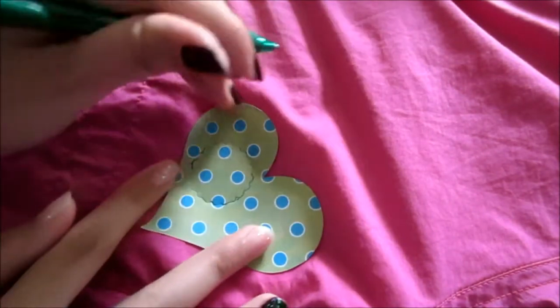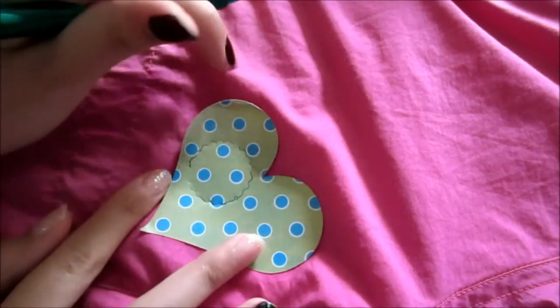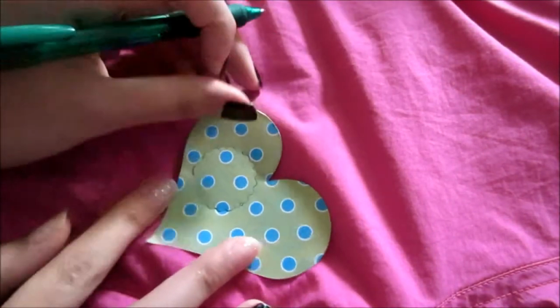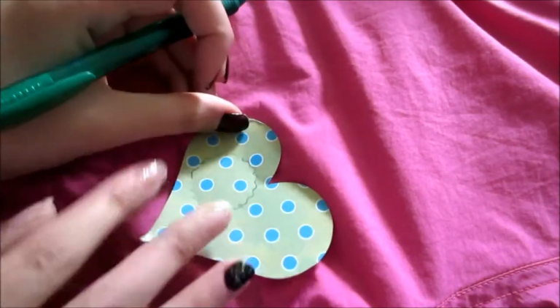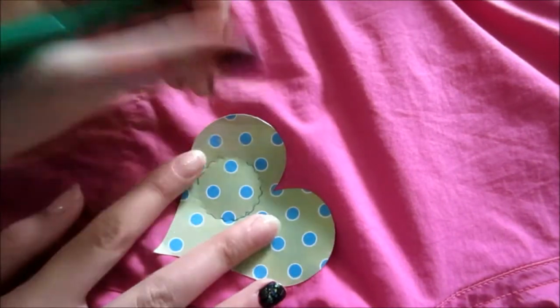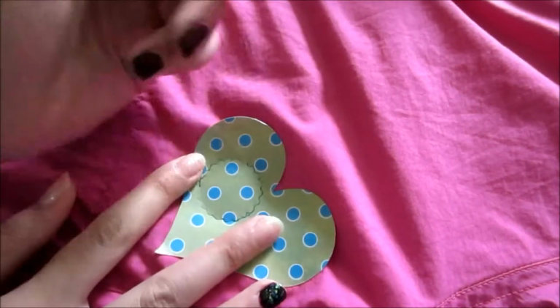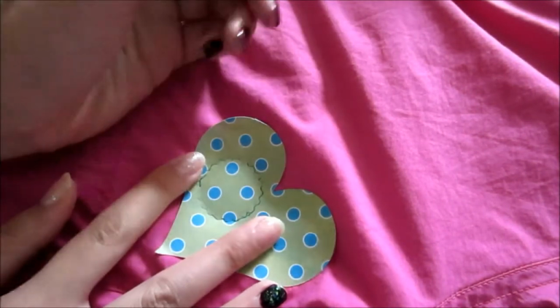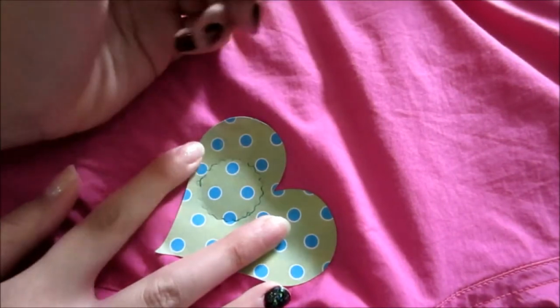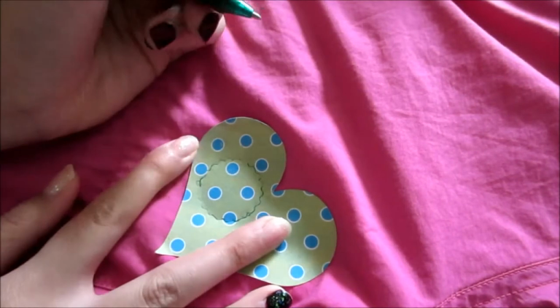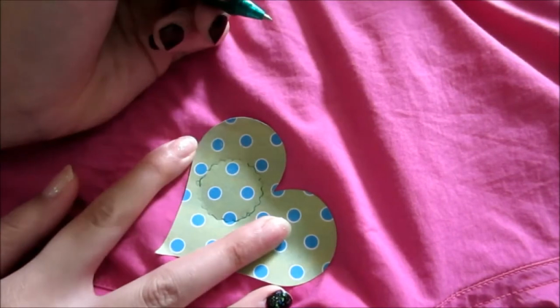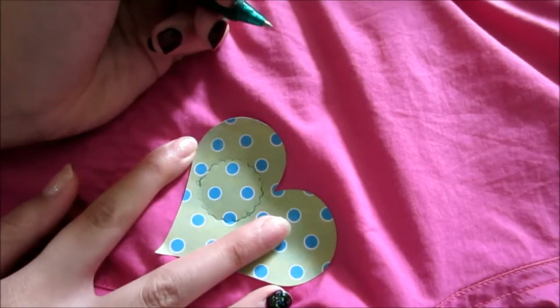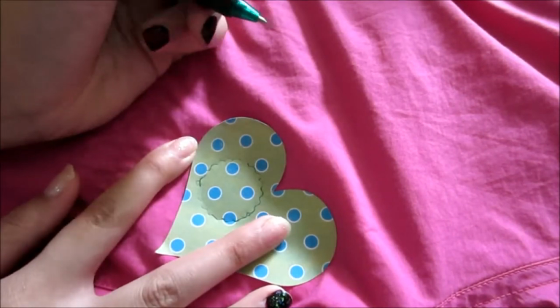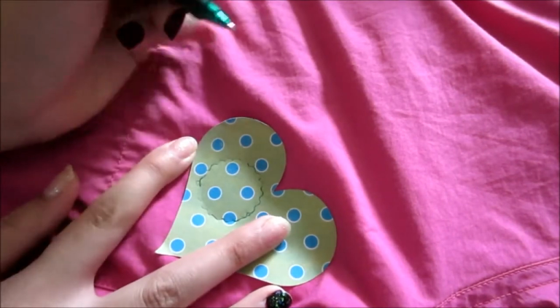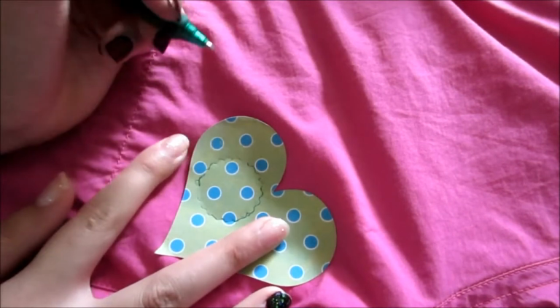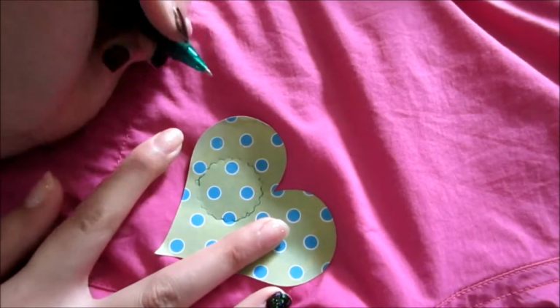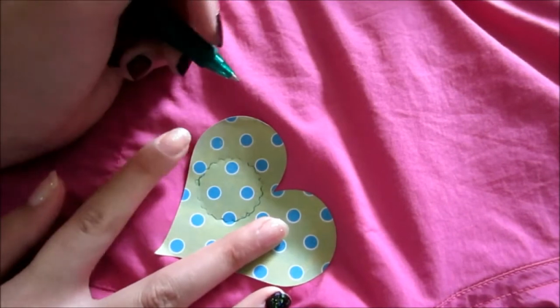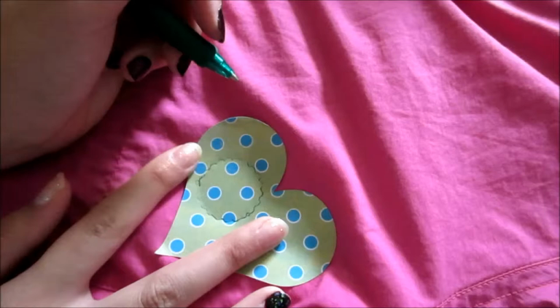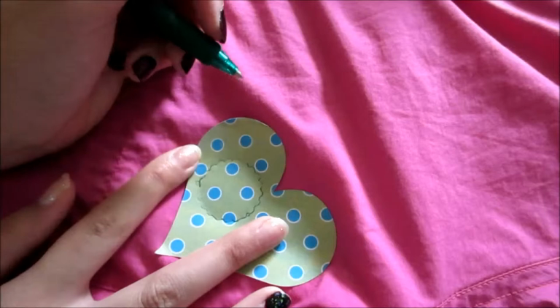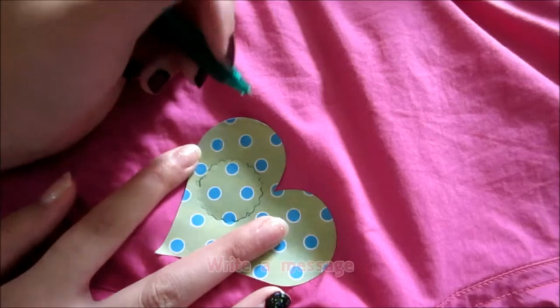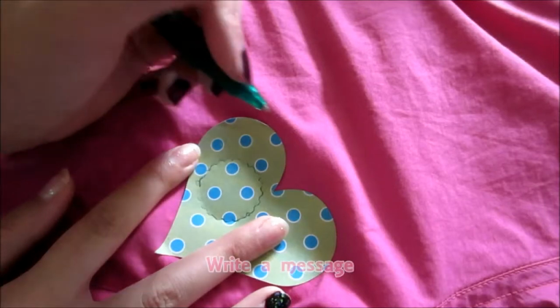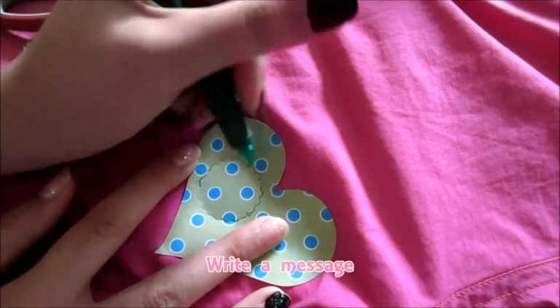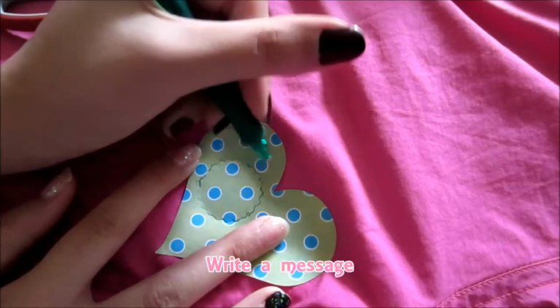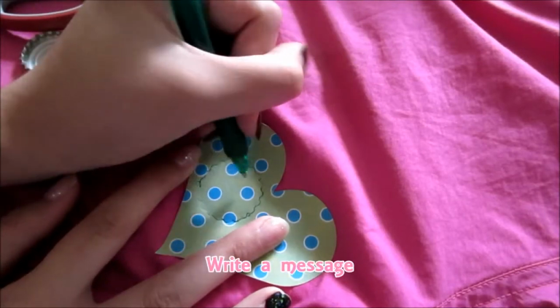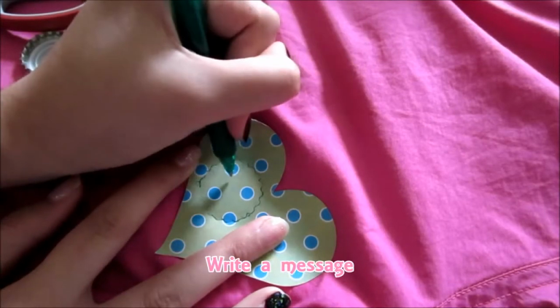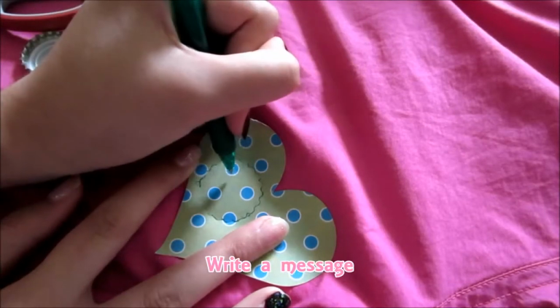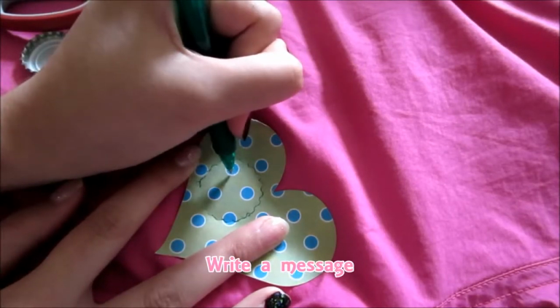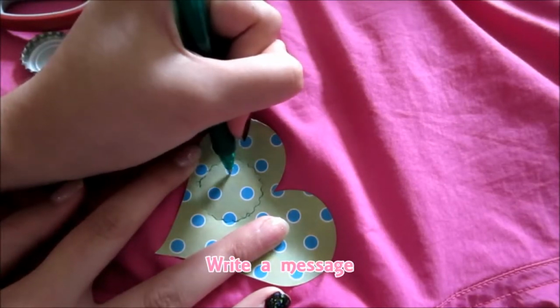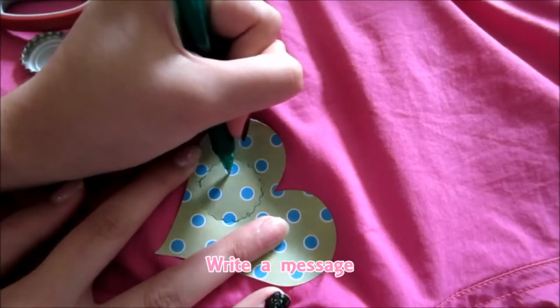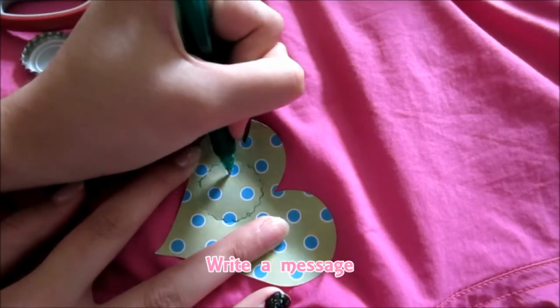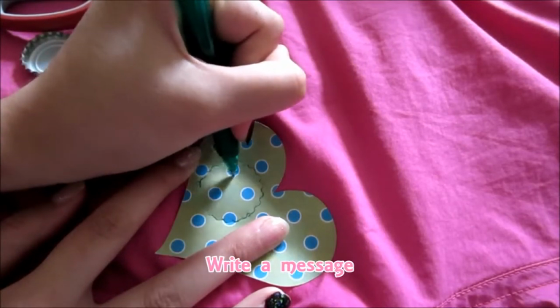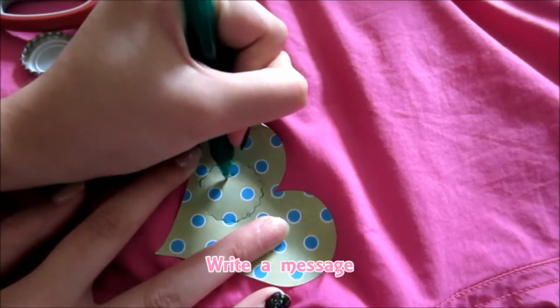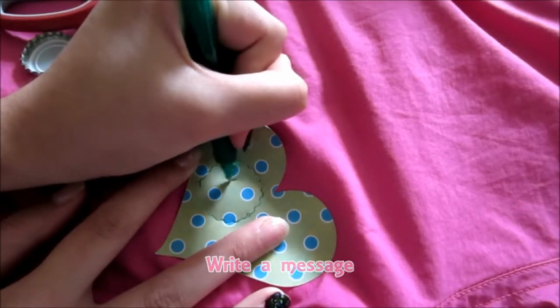There's my traced line right here. I'm just going to write 'you're awesome.'